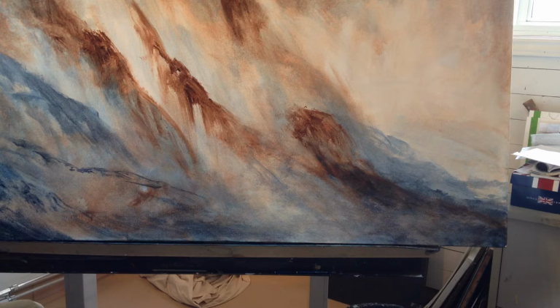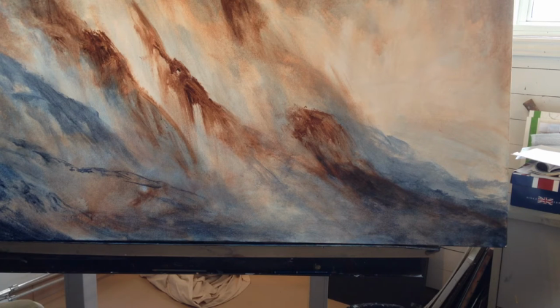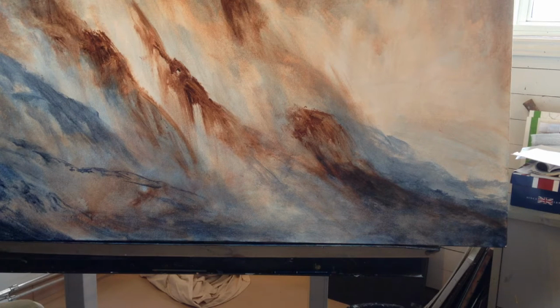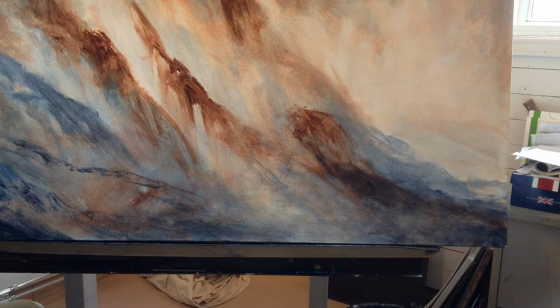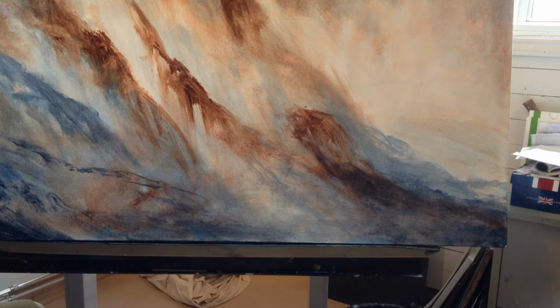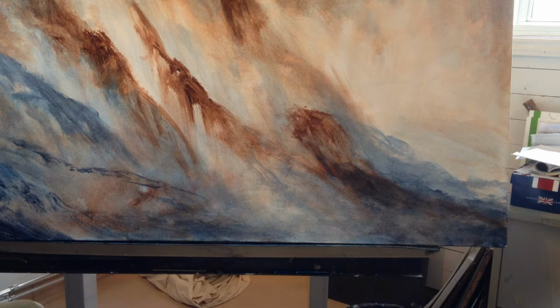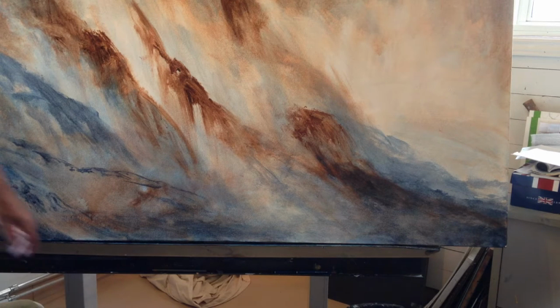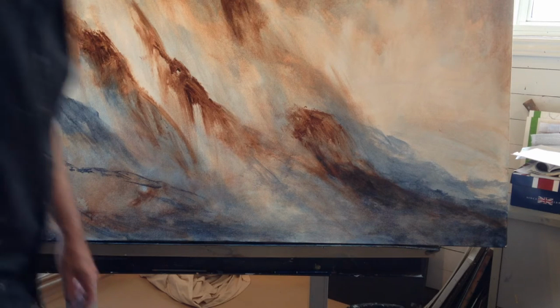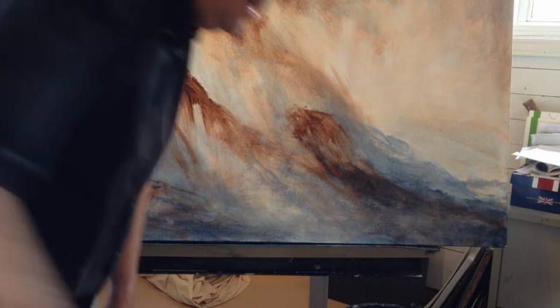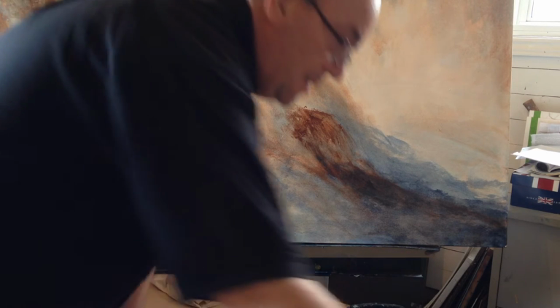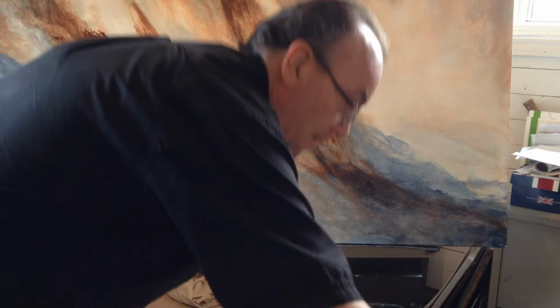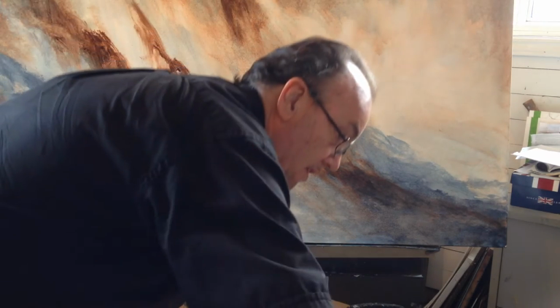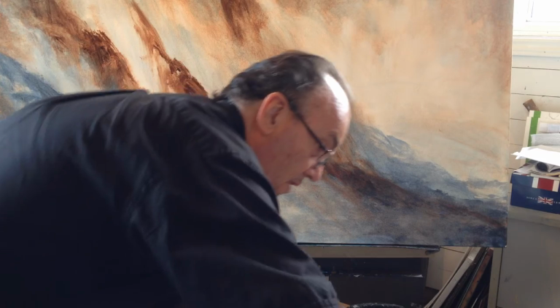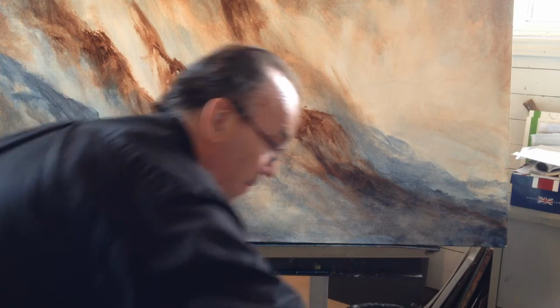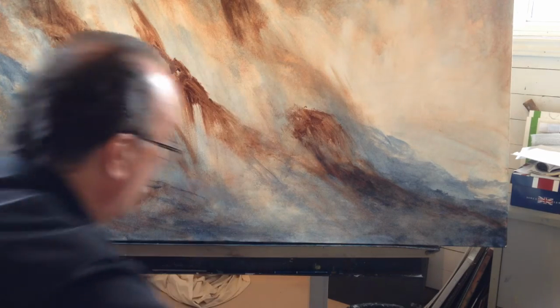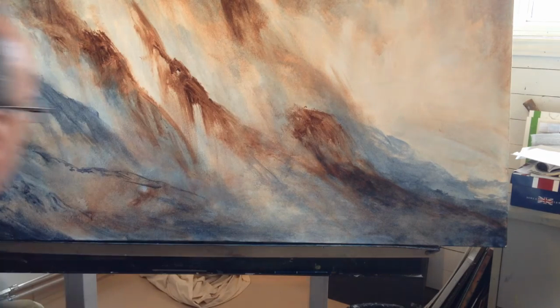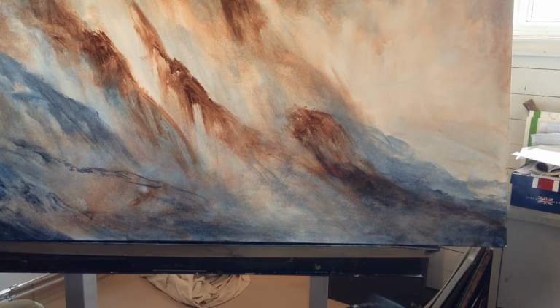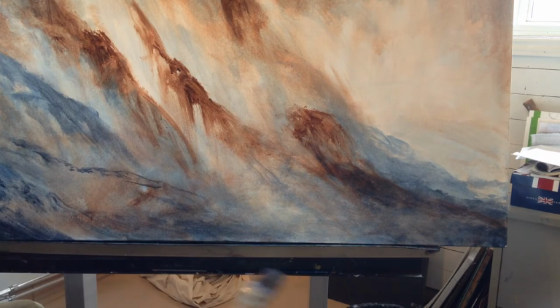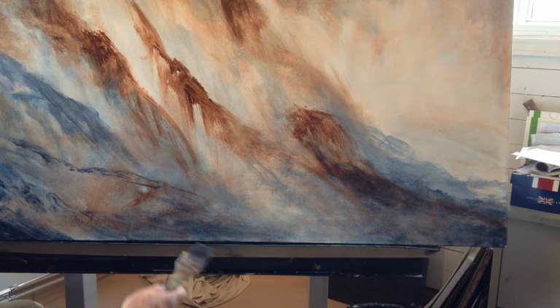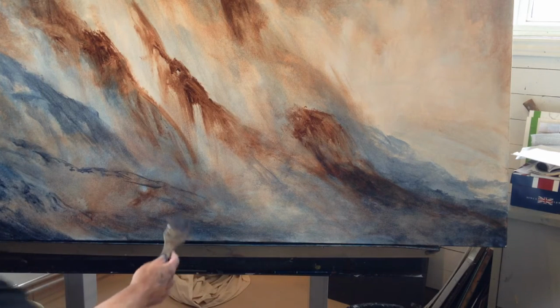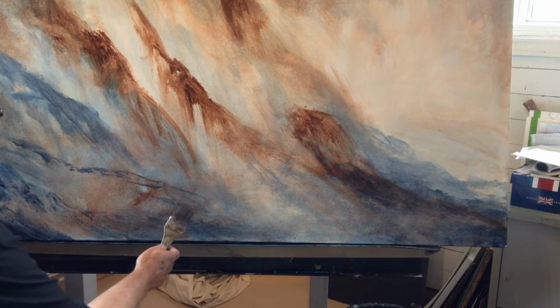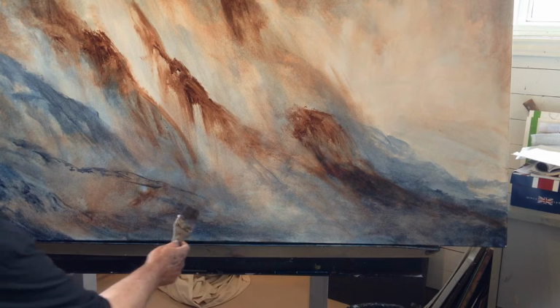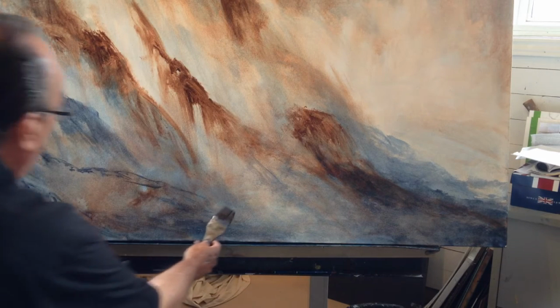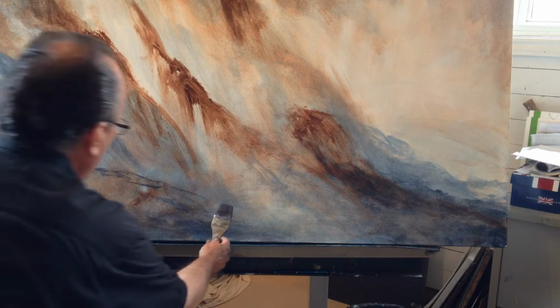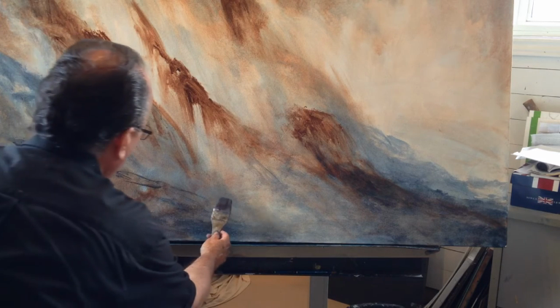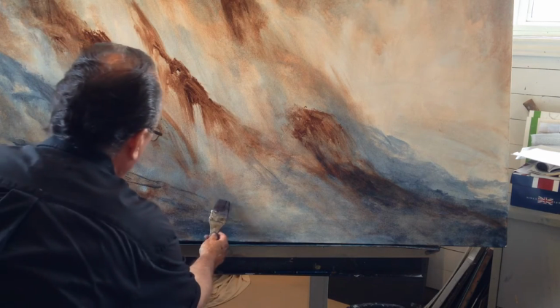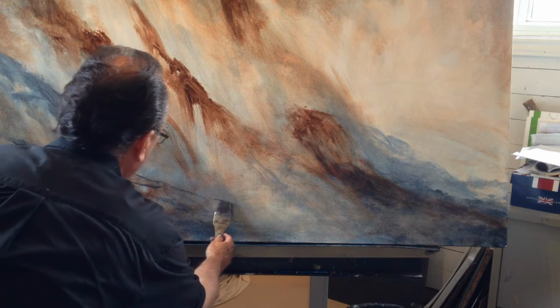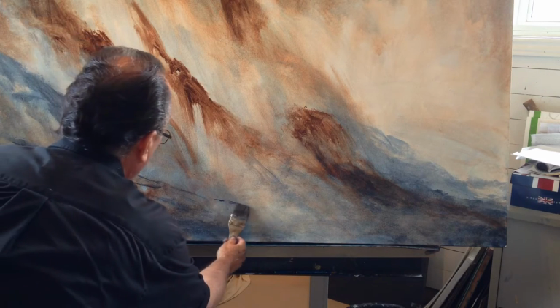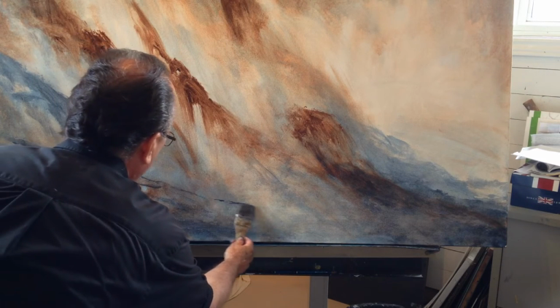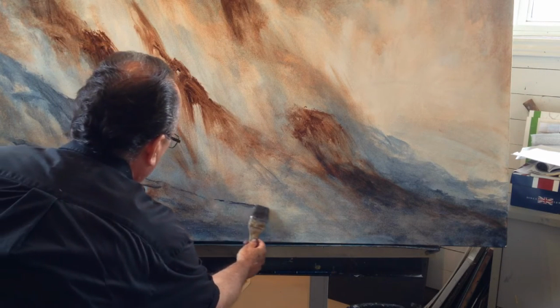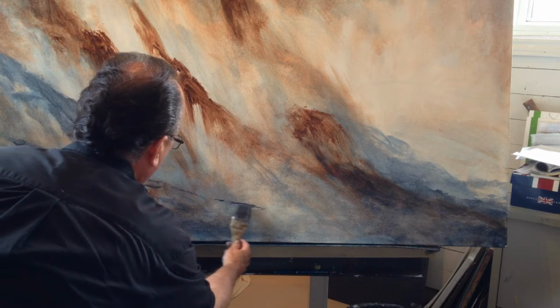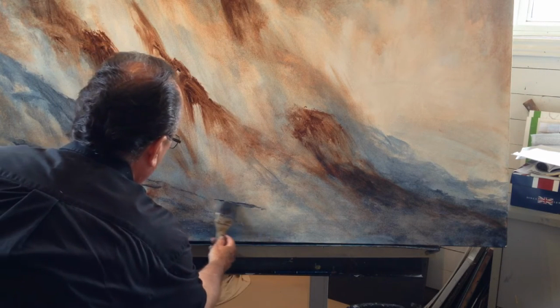I'm going to rough in this next little video clip and rough in some shapes of waves along the foreground.